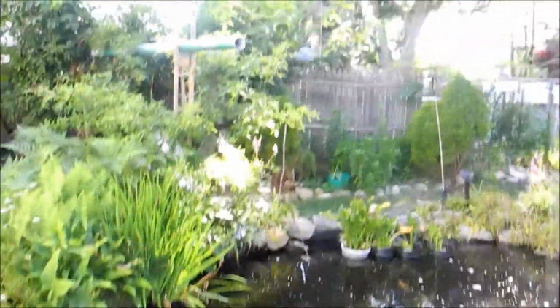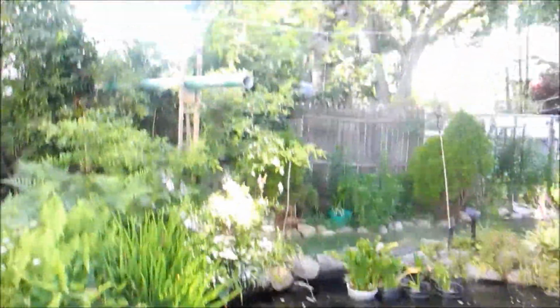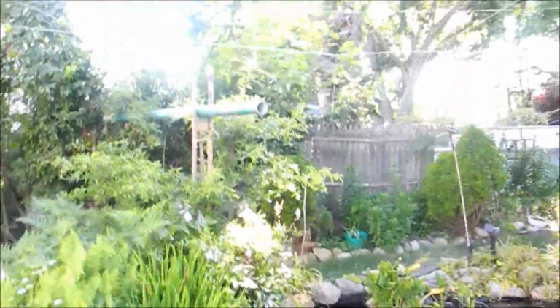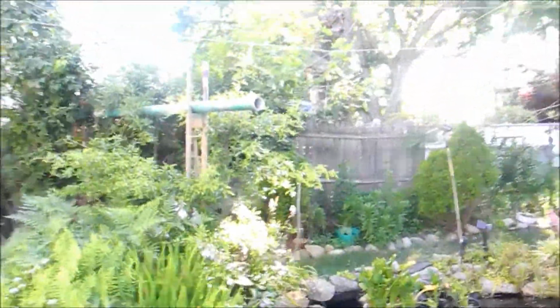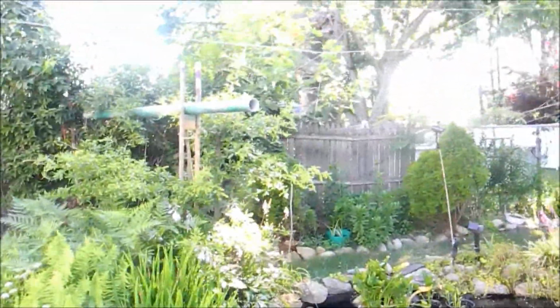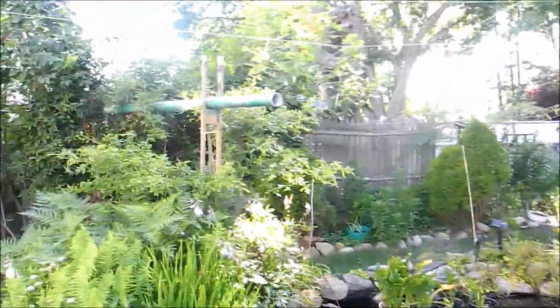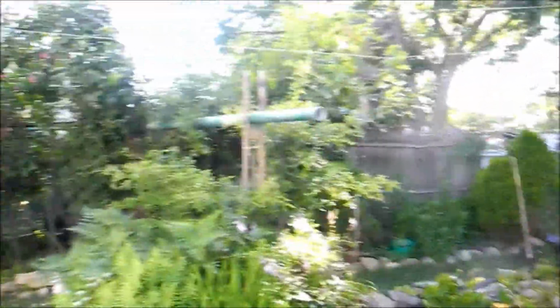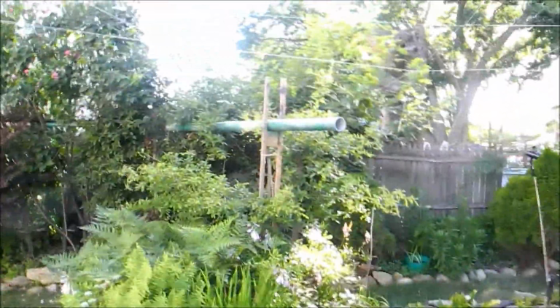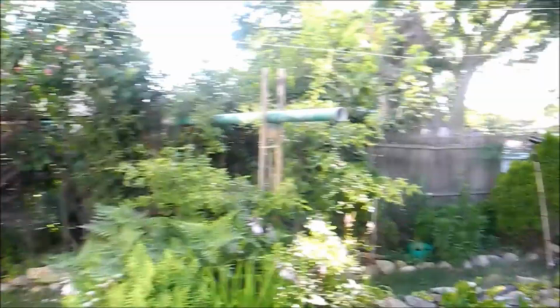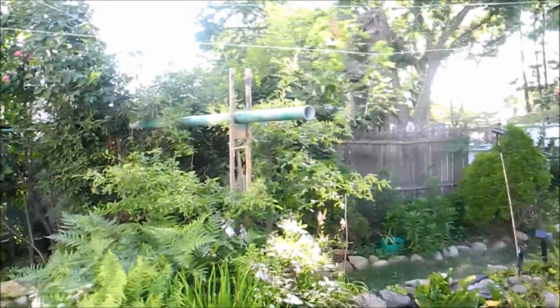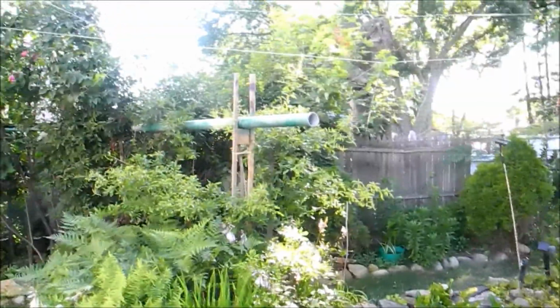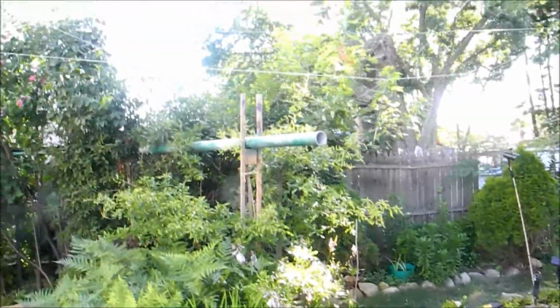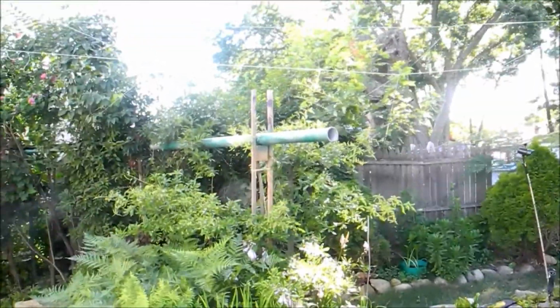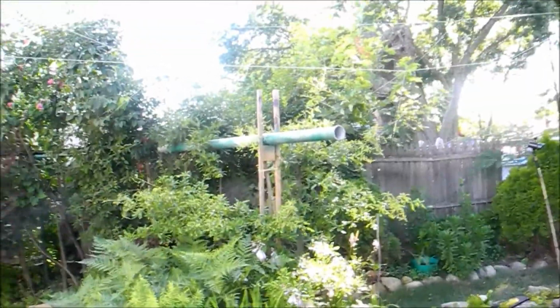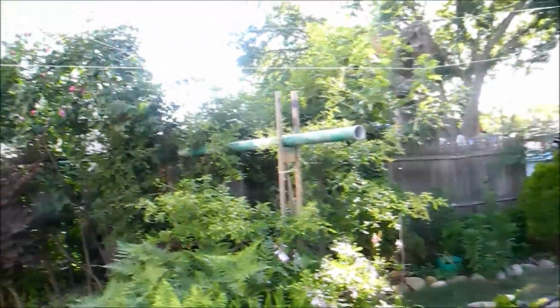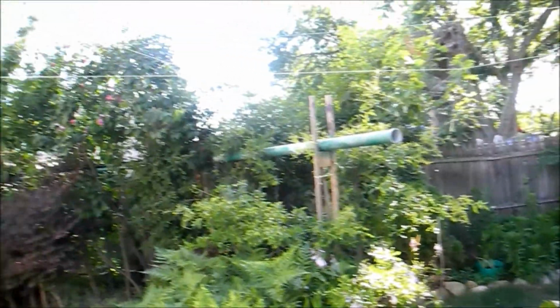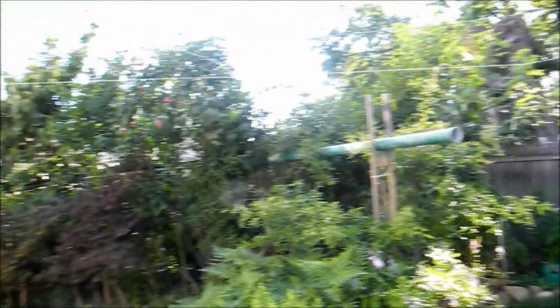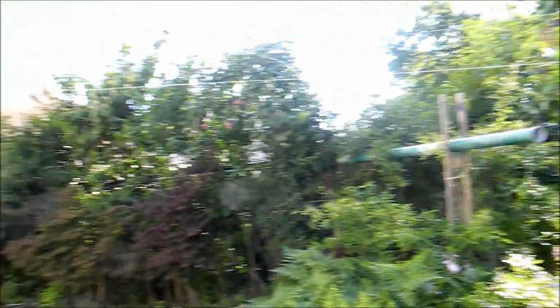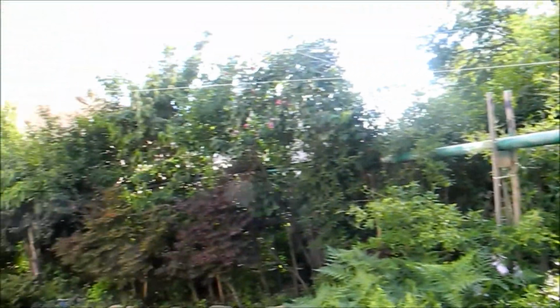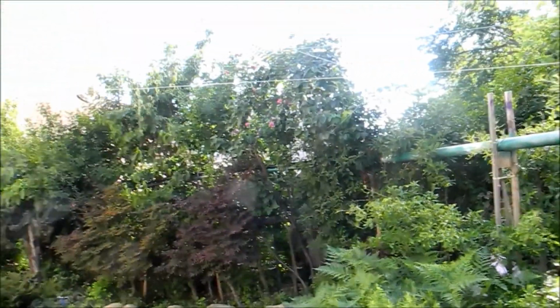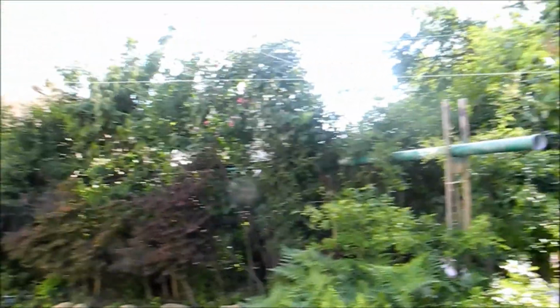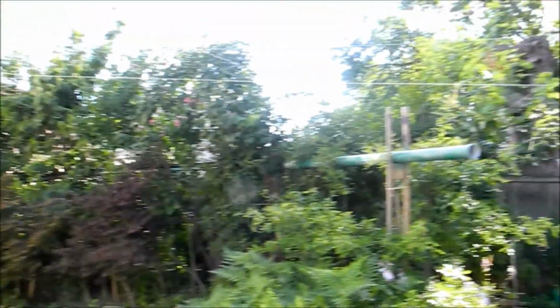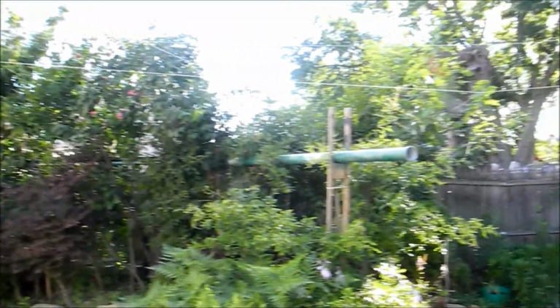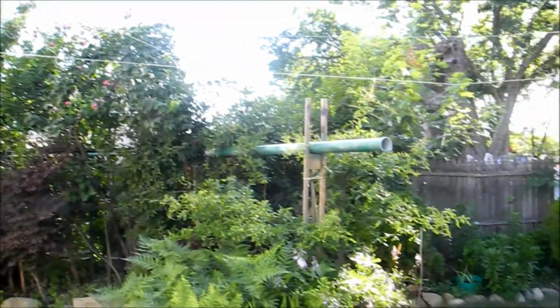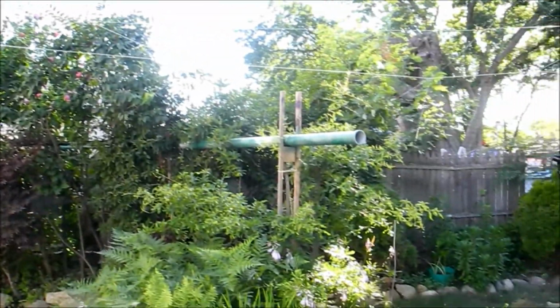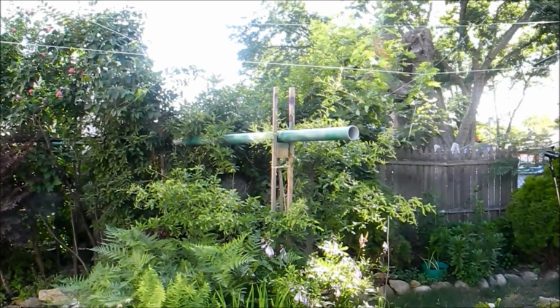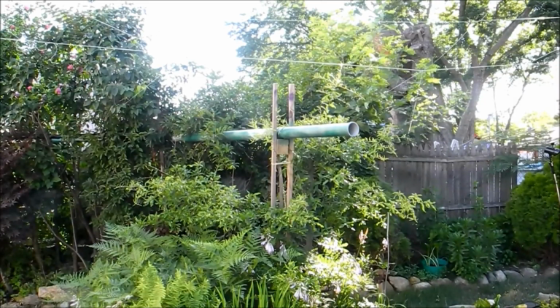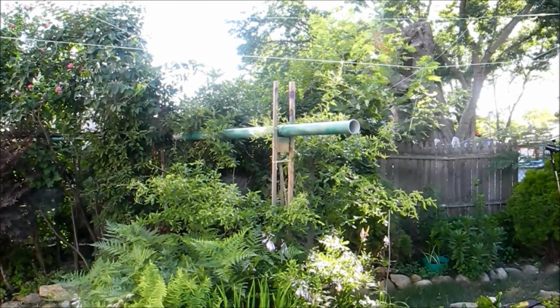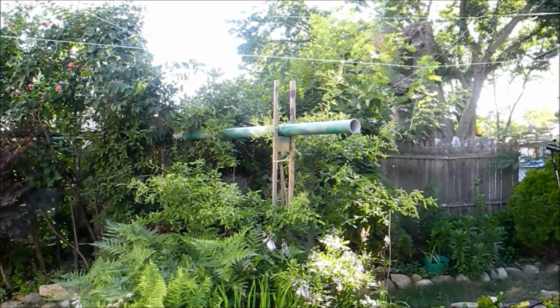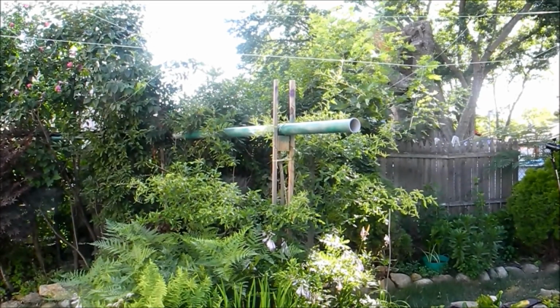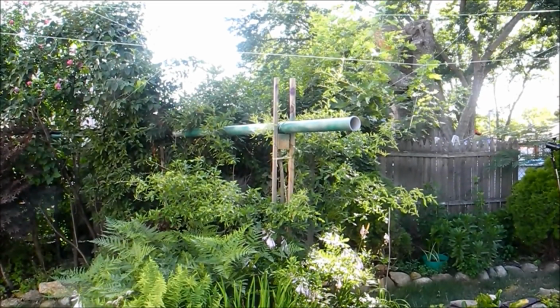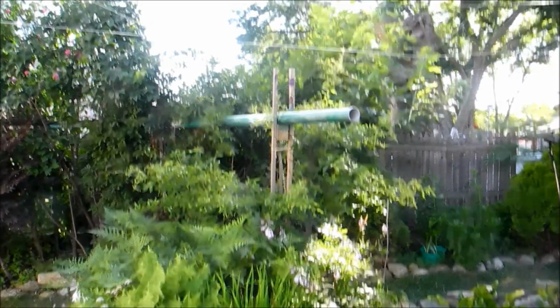So that's how I collect my rainwater from half the roof on my house.